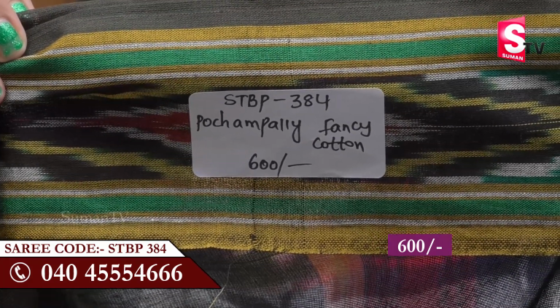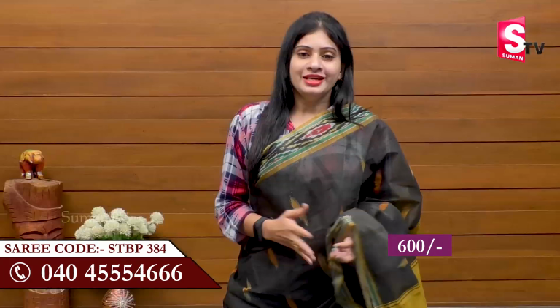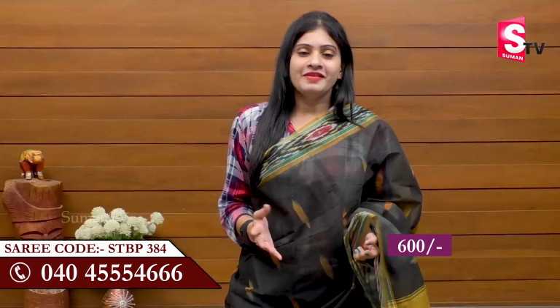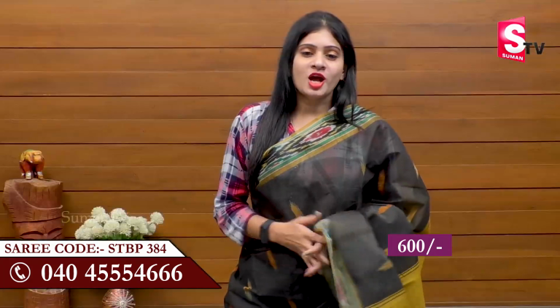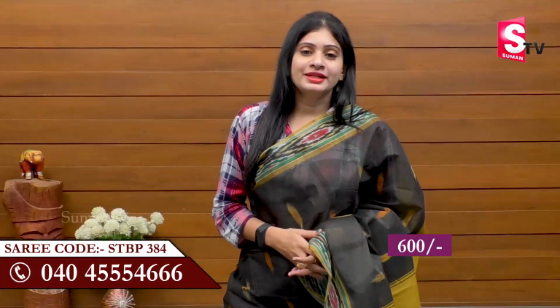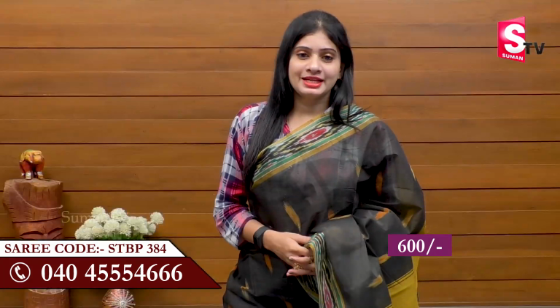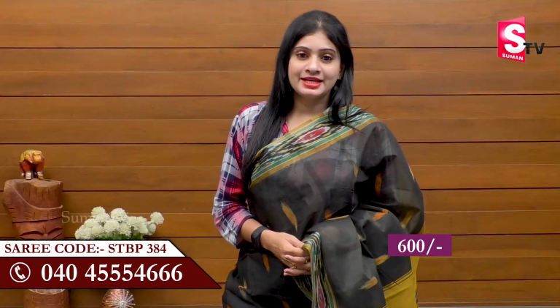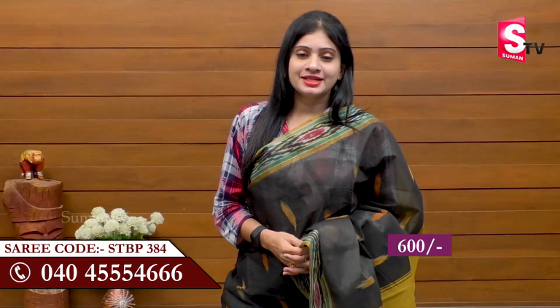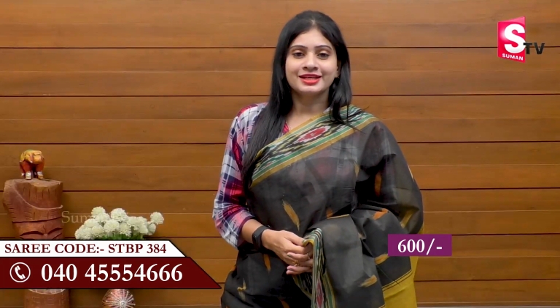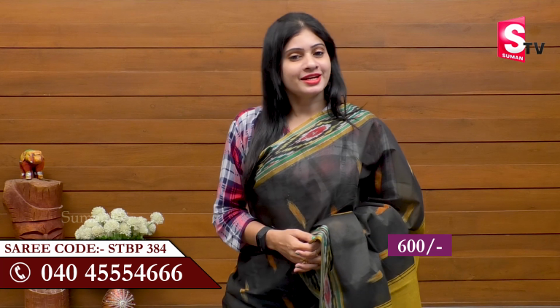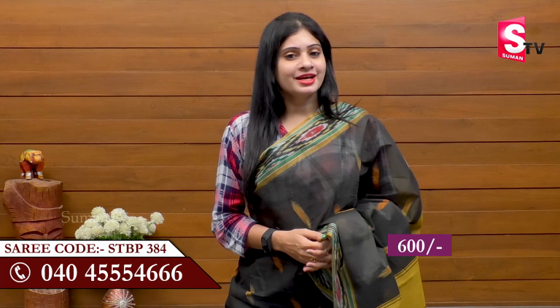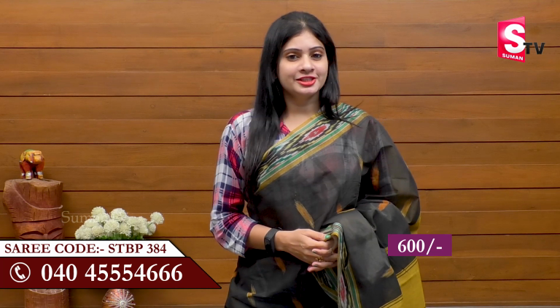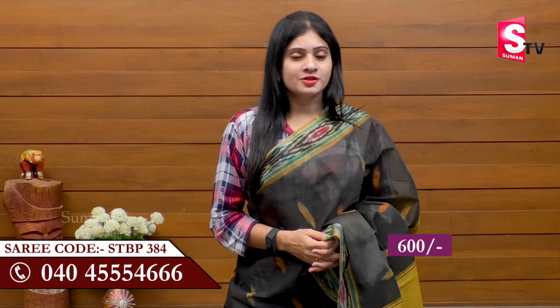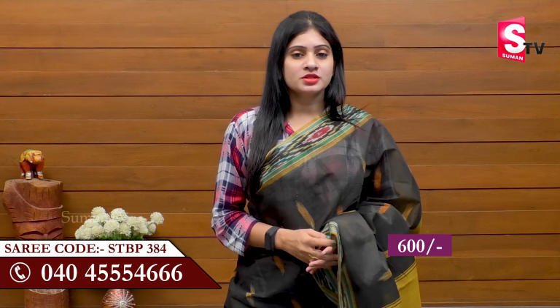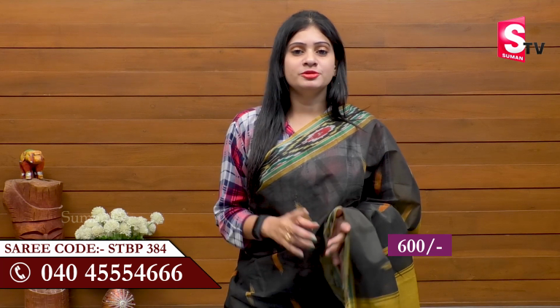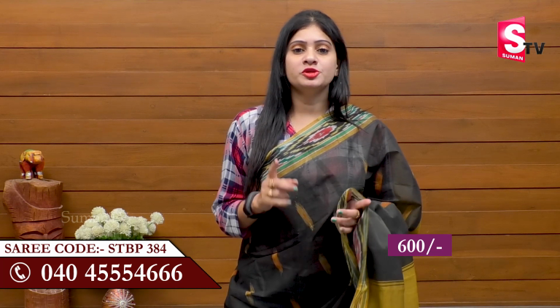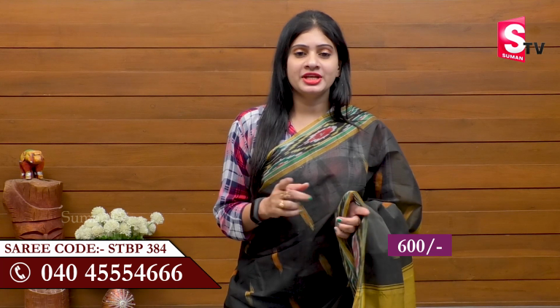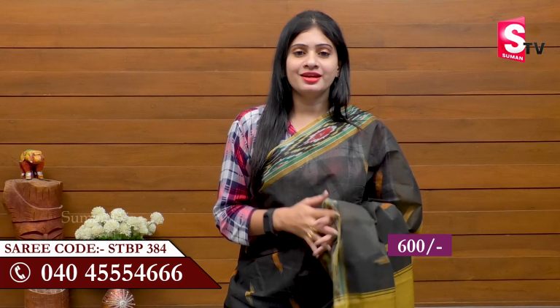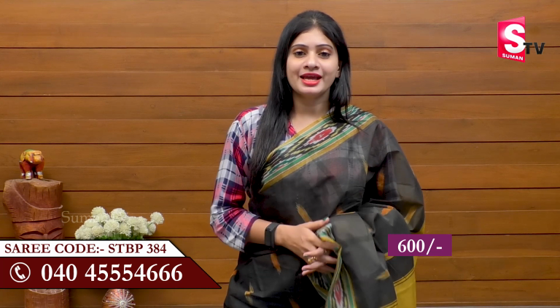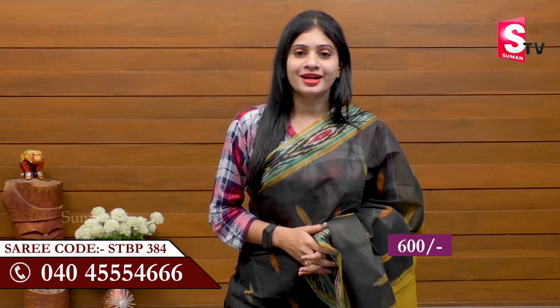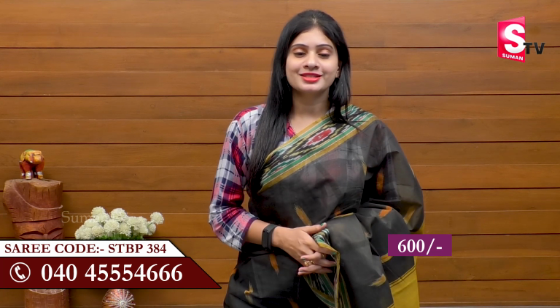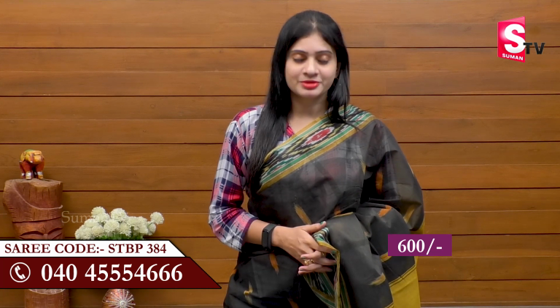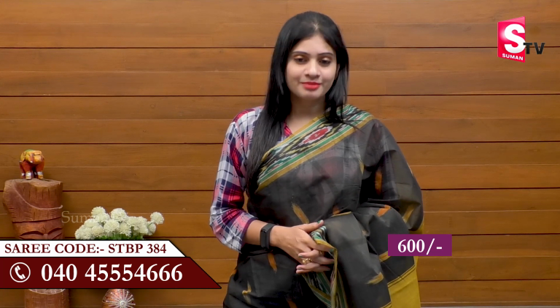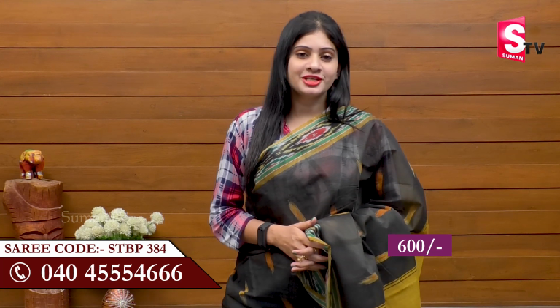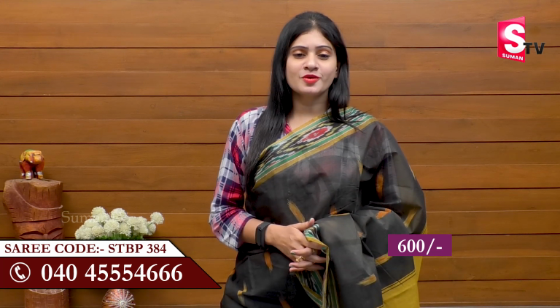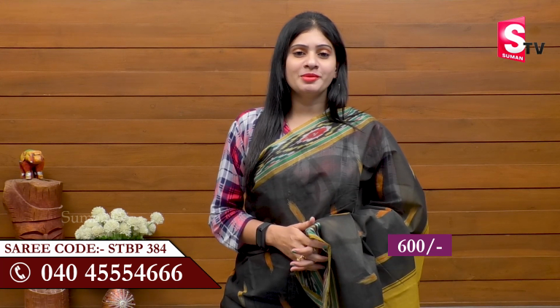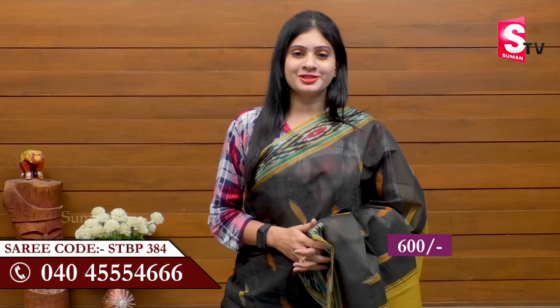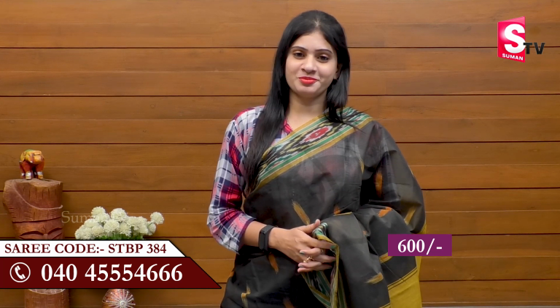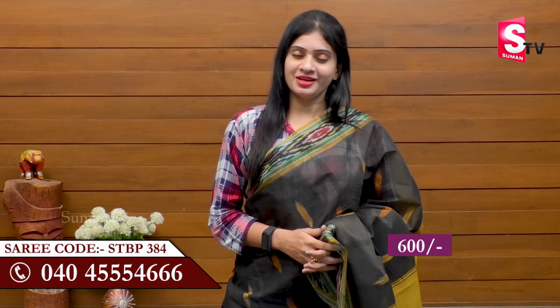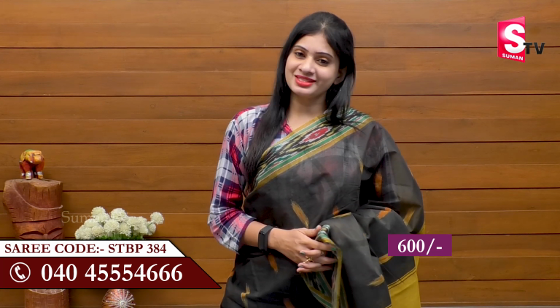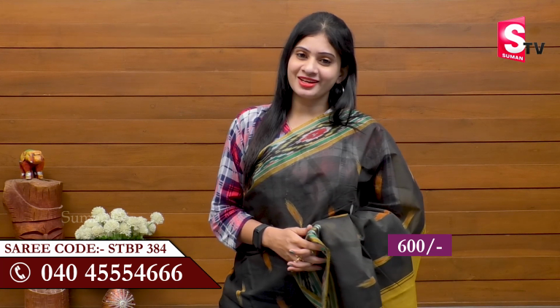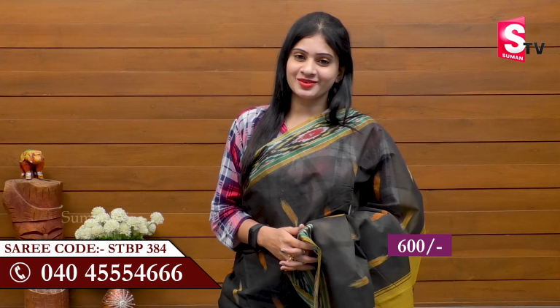If you checked out the TRENDI collections, do share, like, and subscribe to this video. Let's go to Suman TV Sari House.